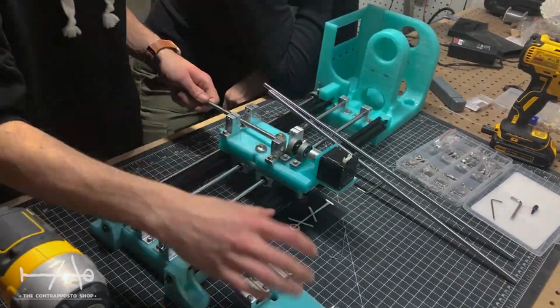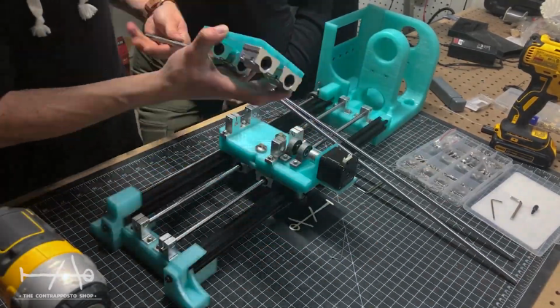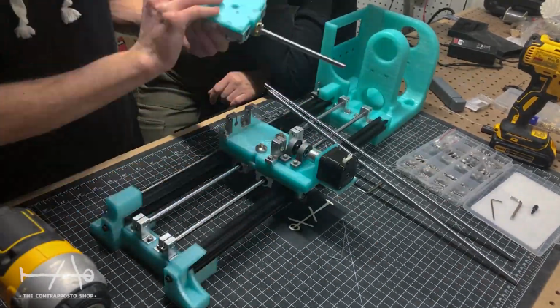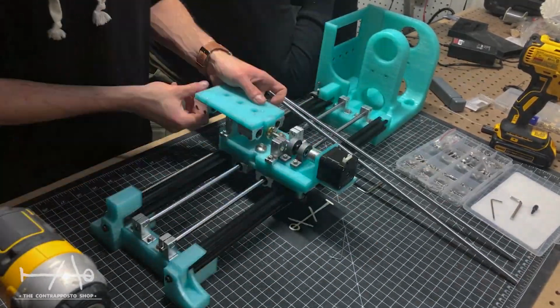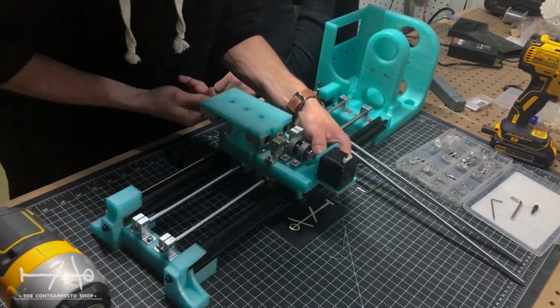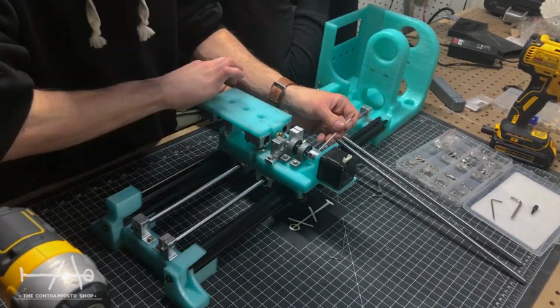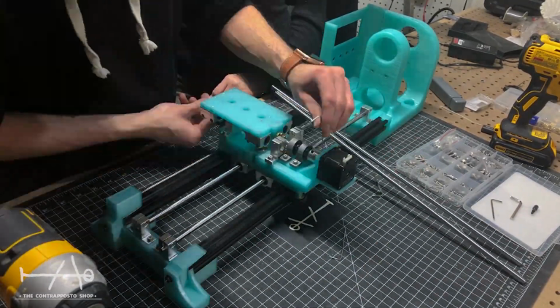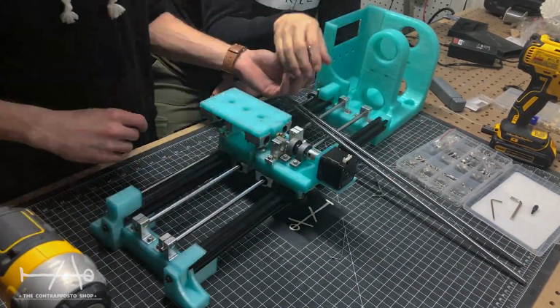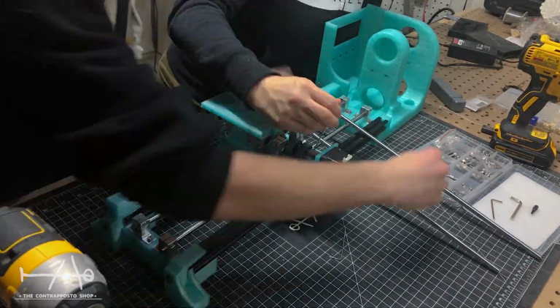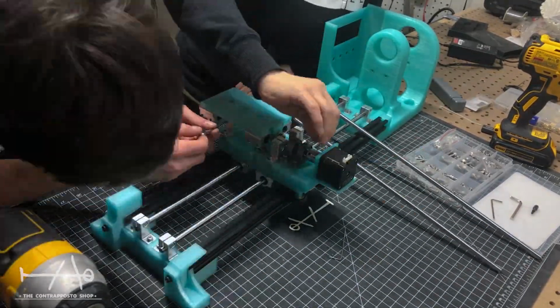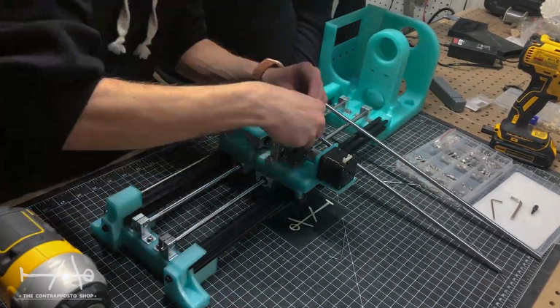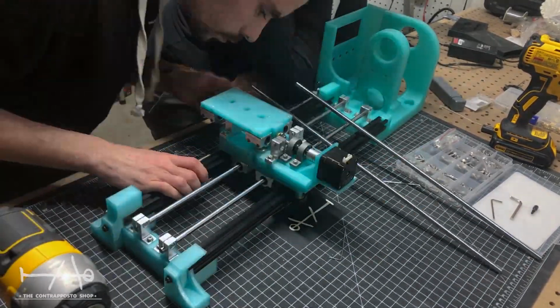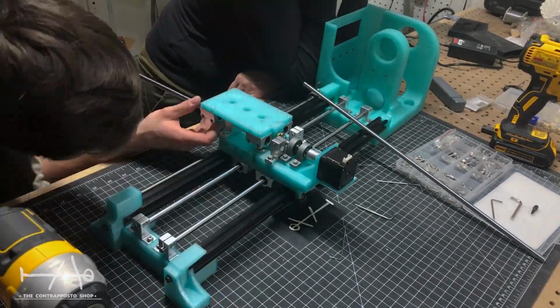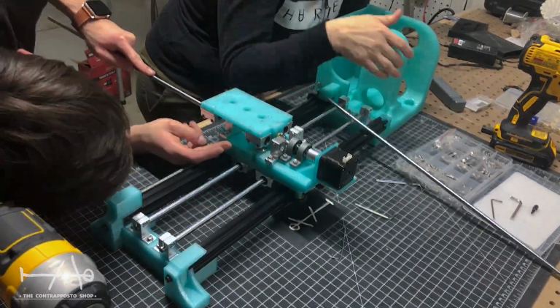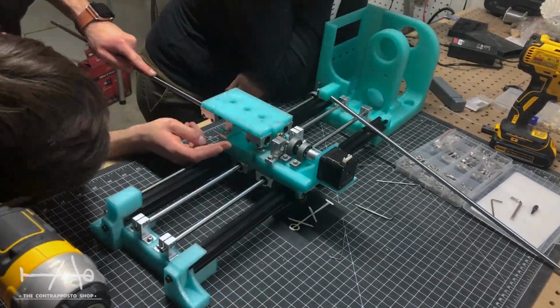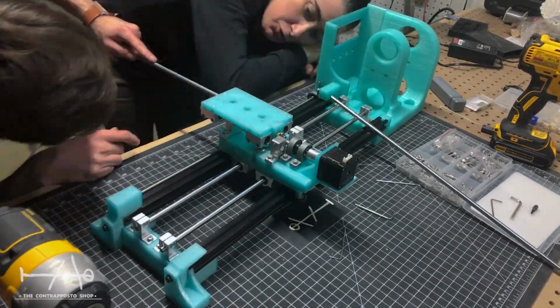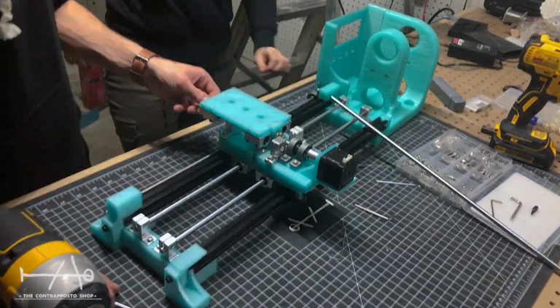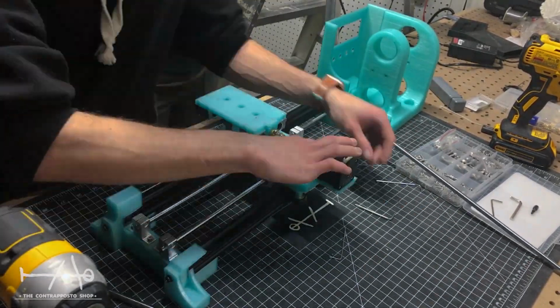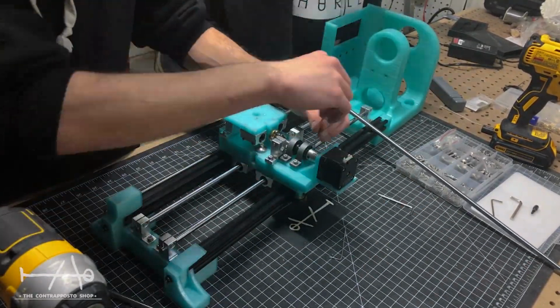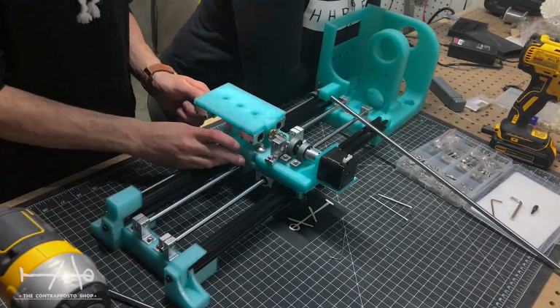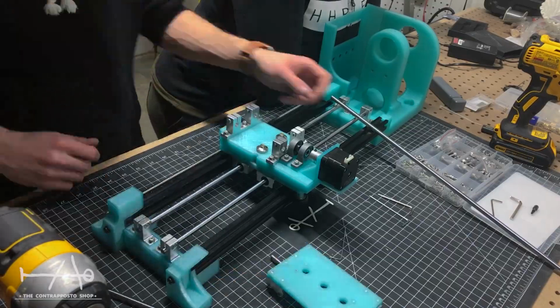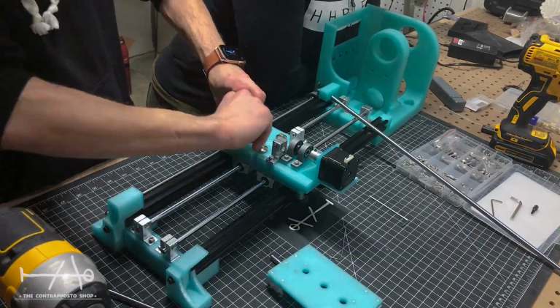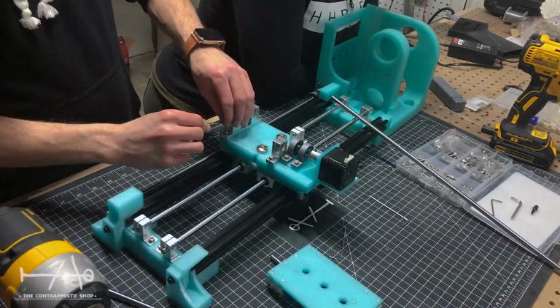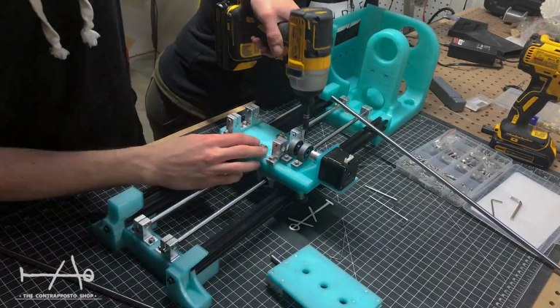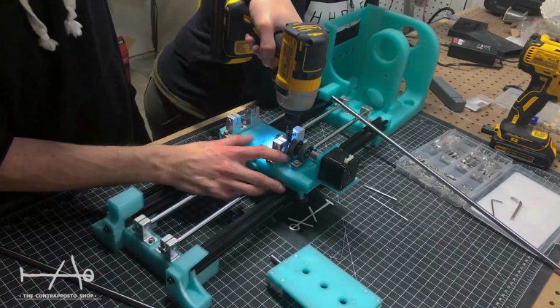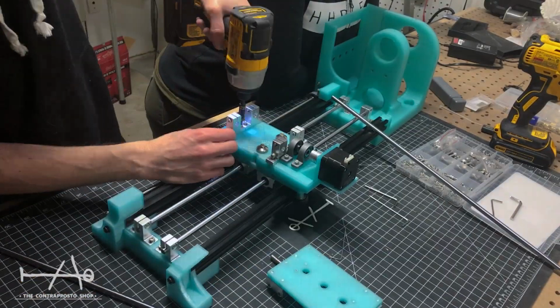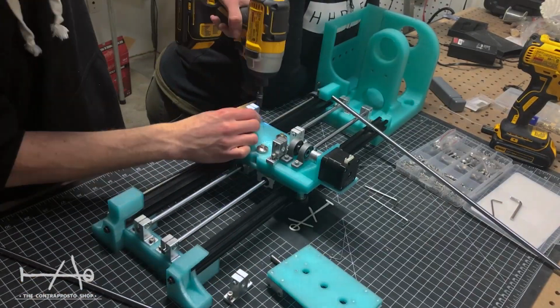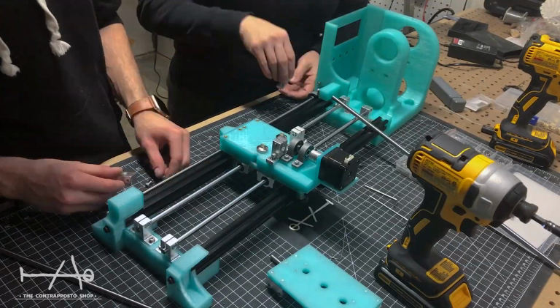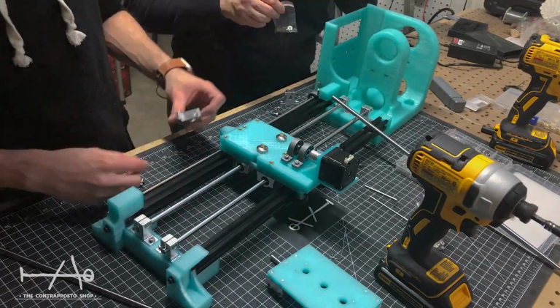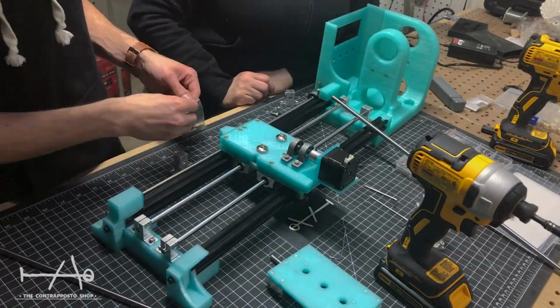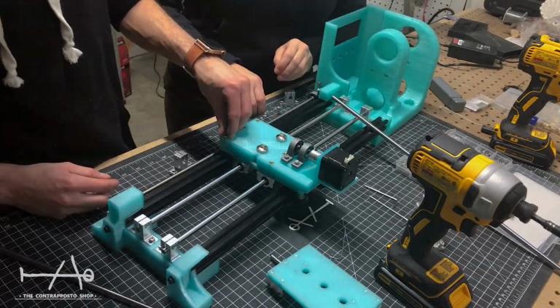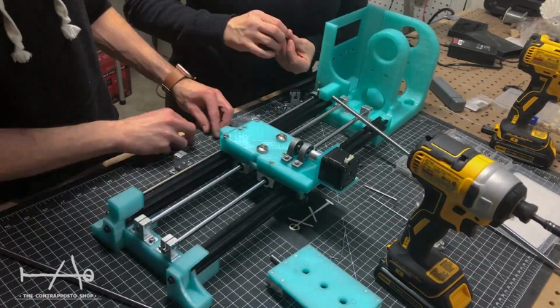Here we had our first alignment problem. A little adjustment in the design and problem solved.